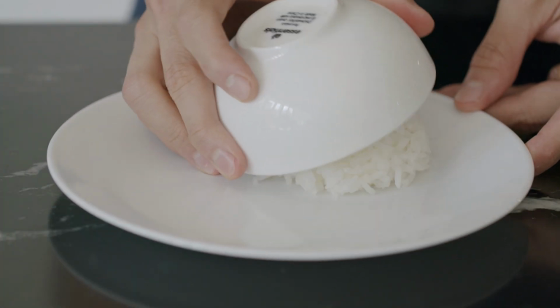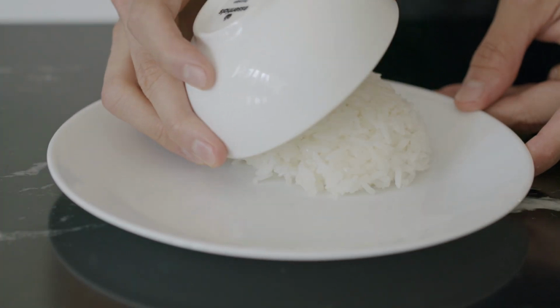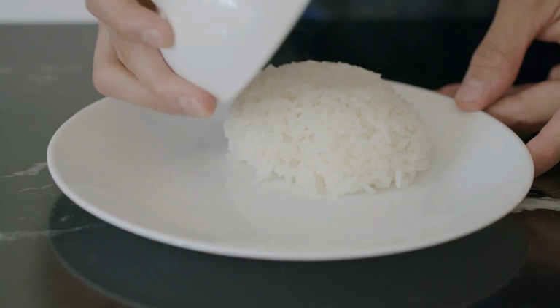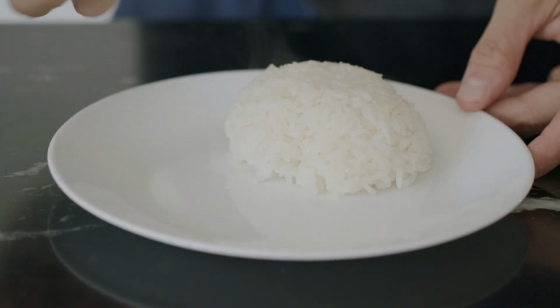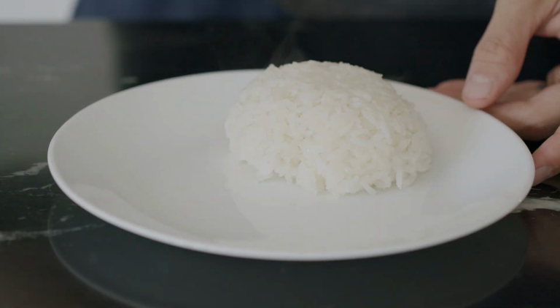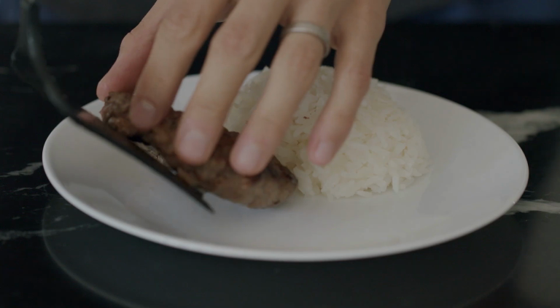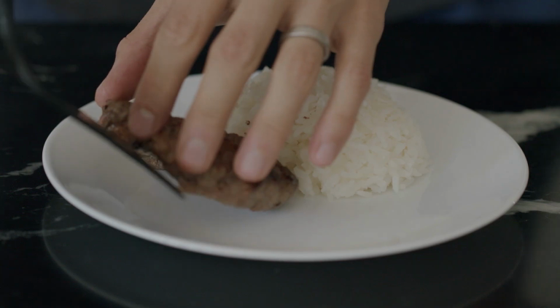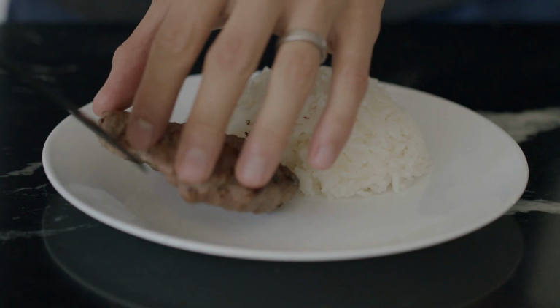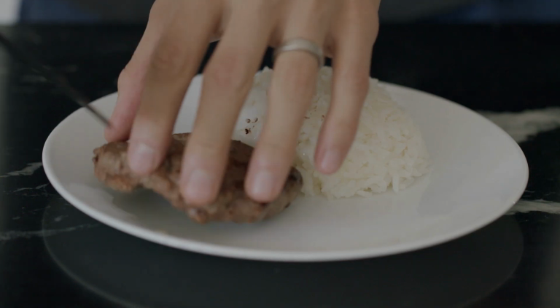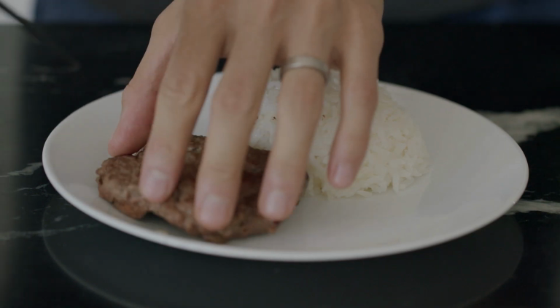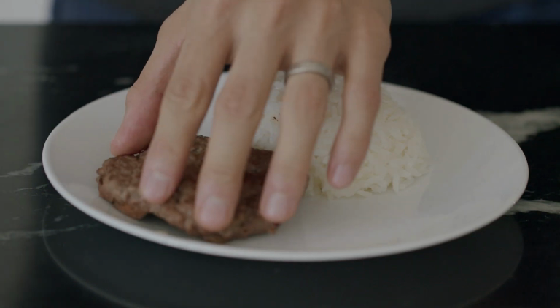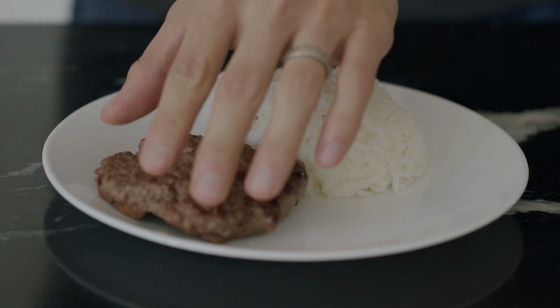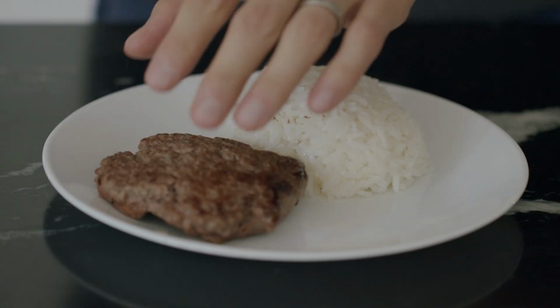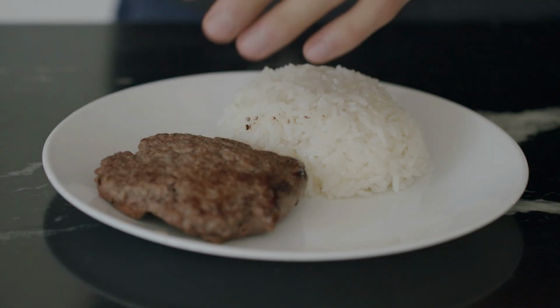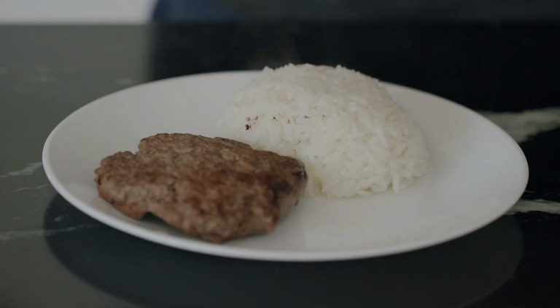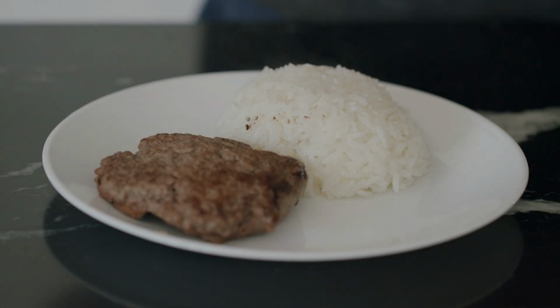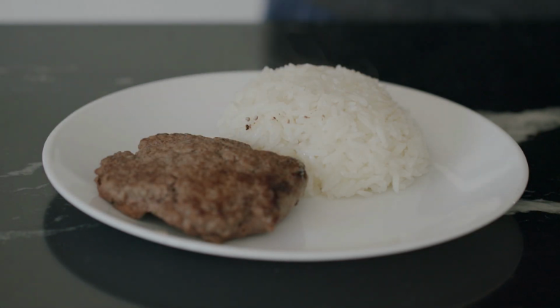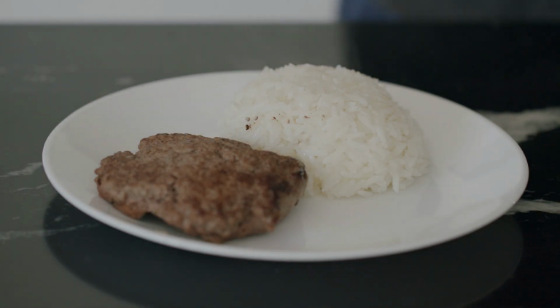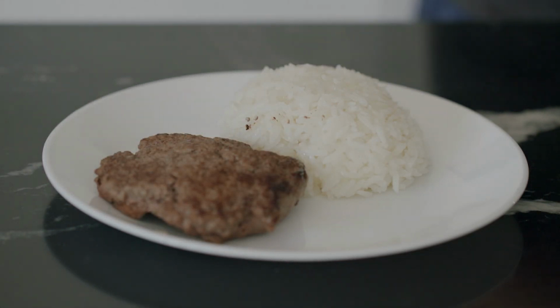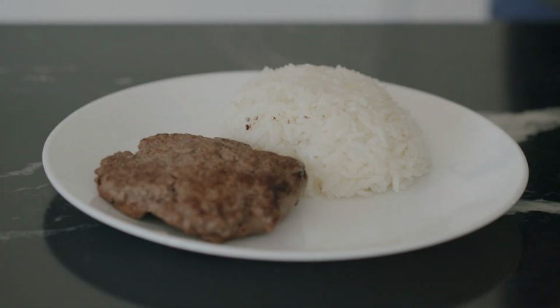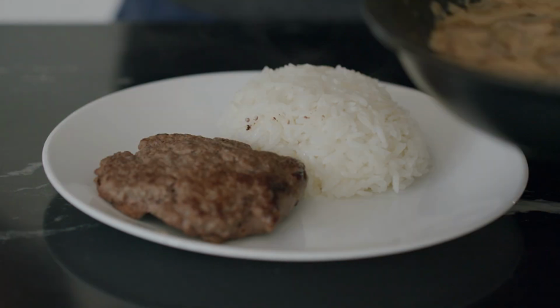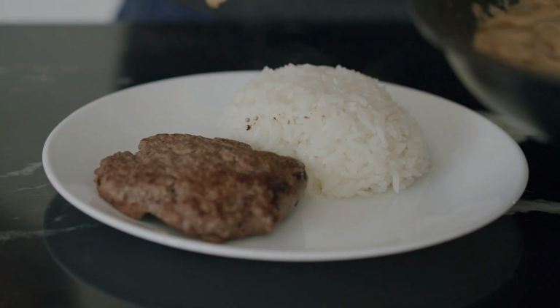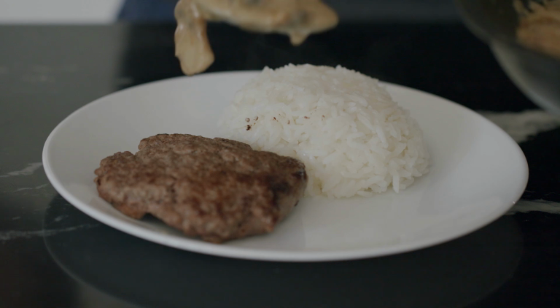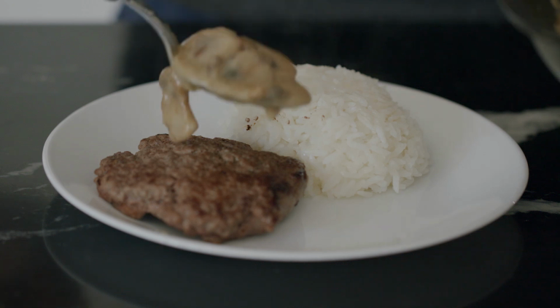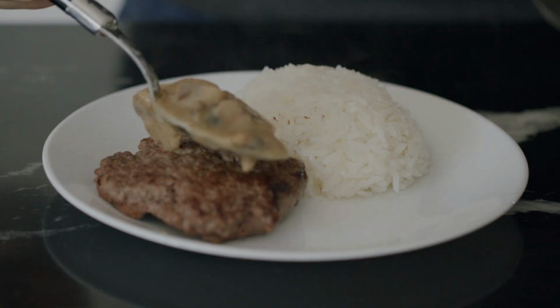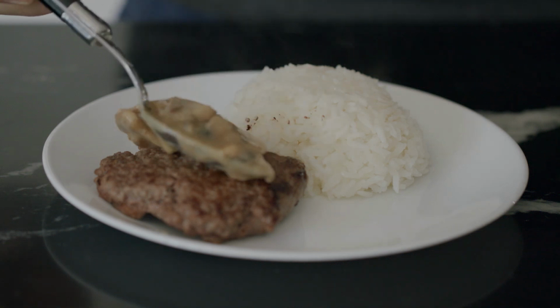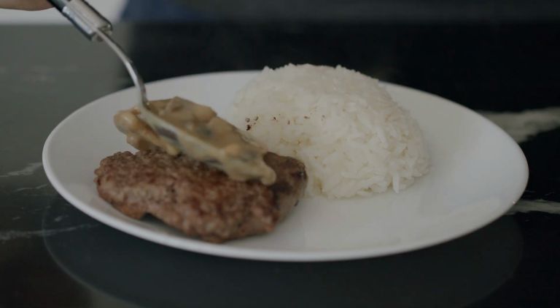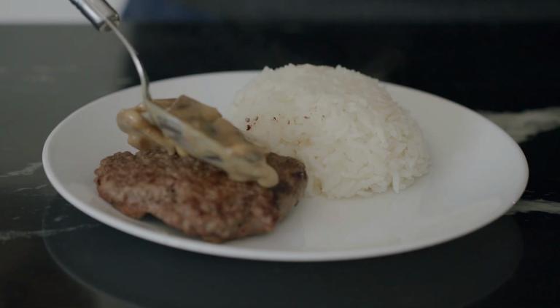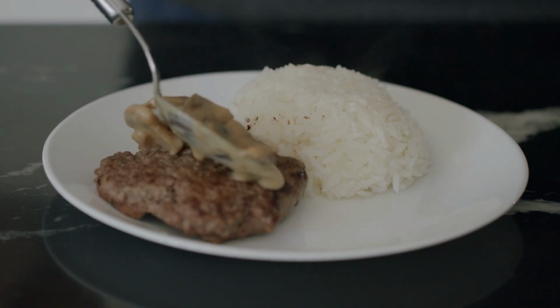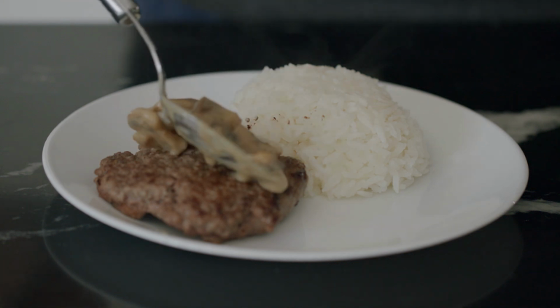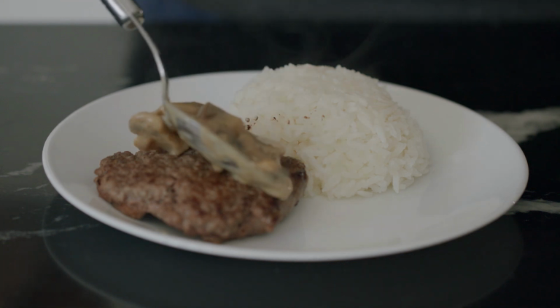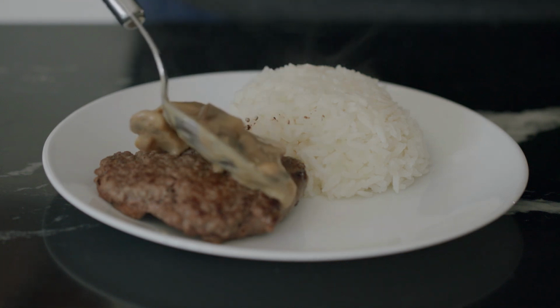This is served with some cute little rice, and then the mushroom sauce goes onto the burgers.